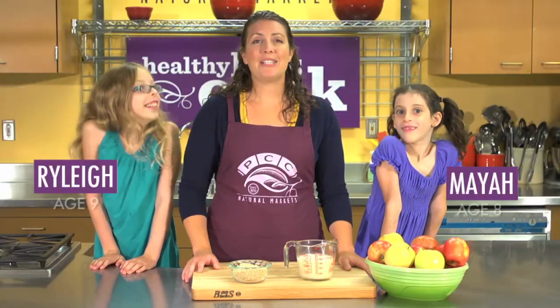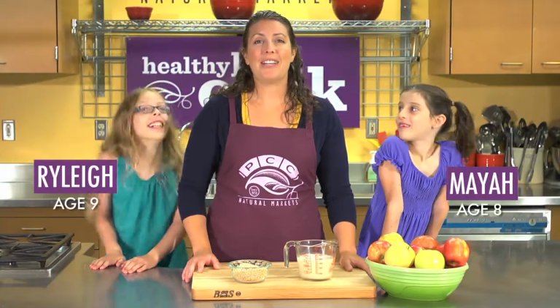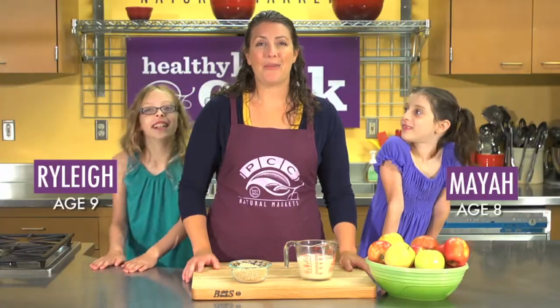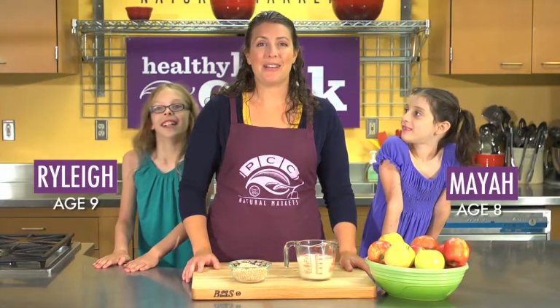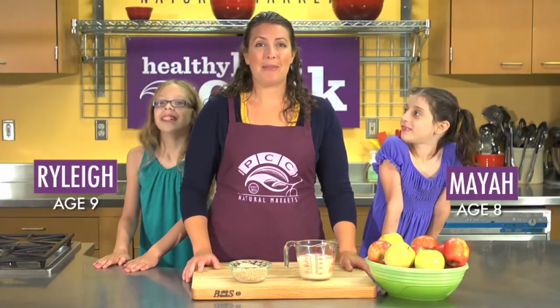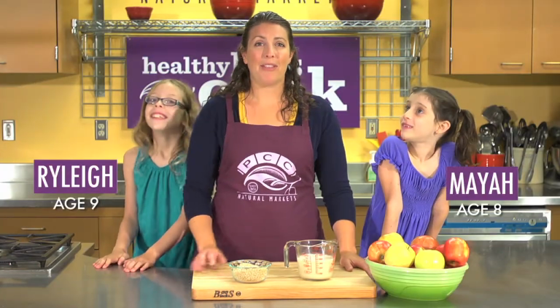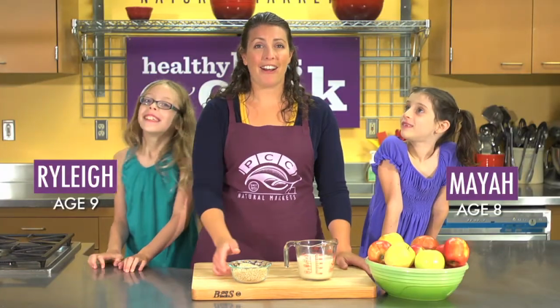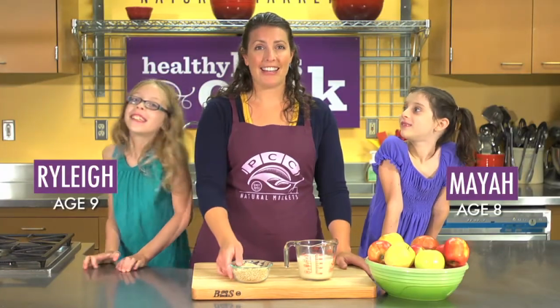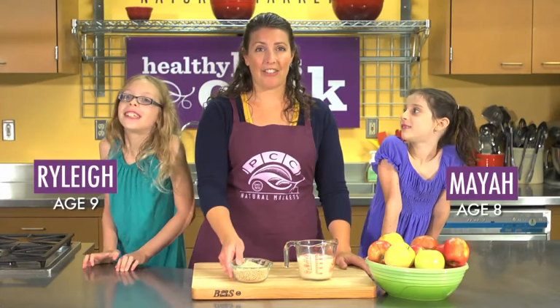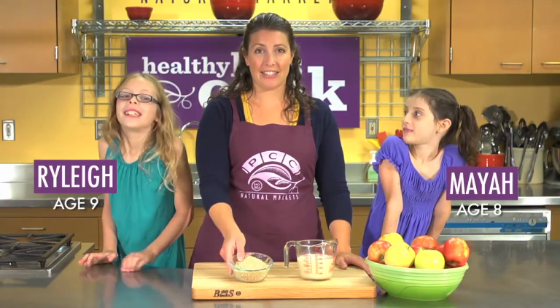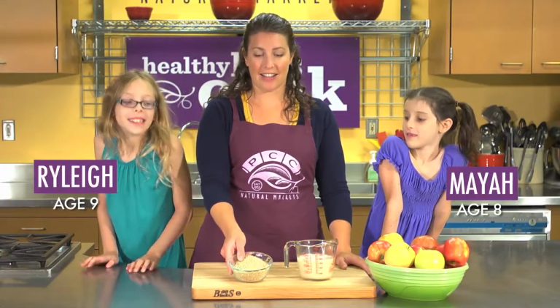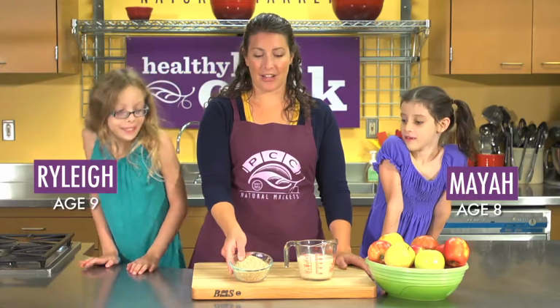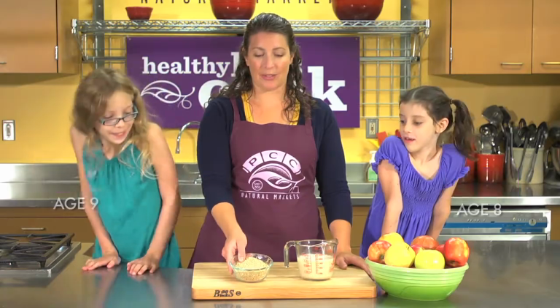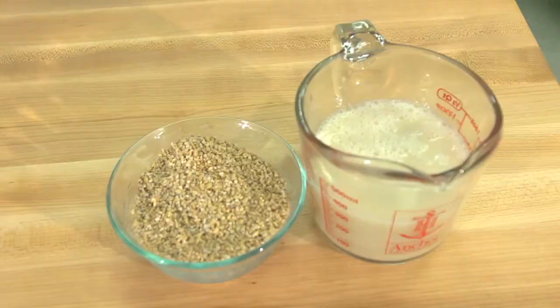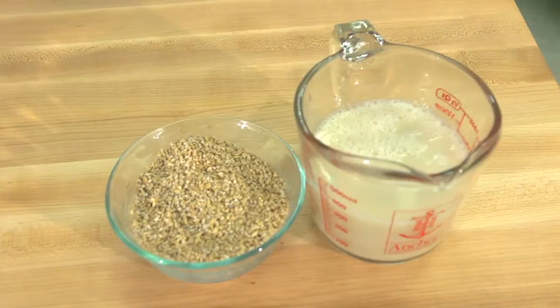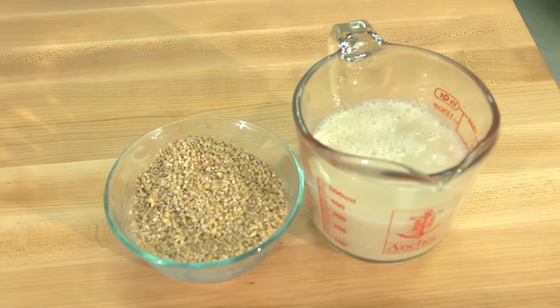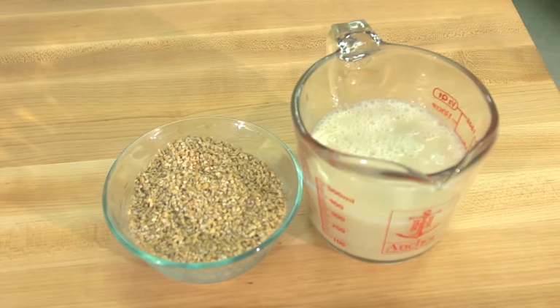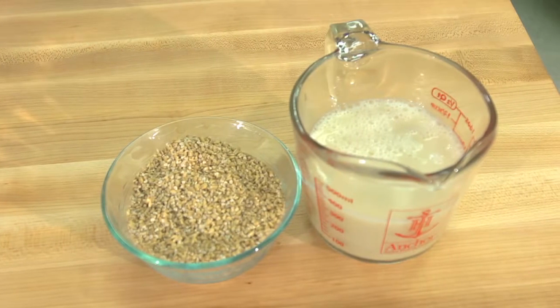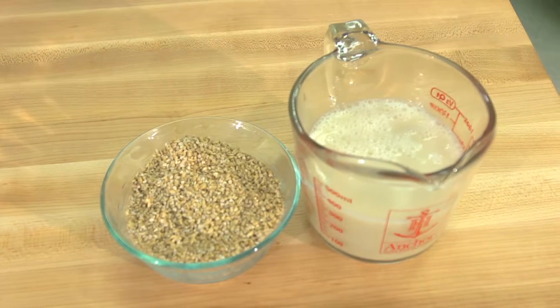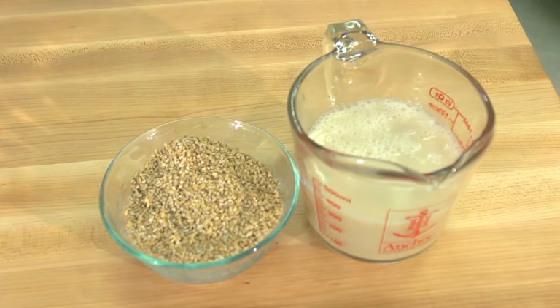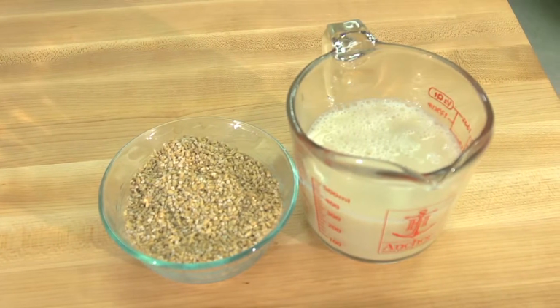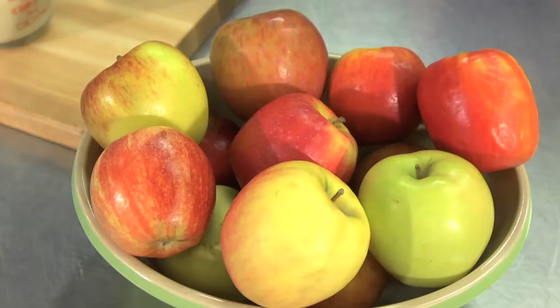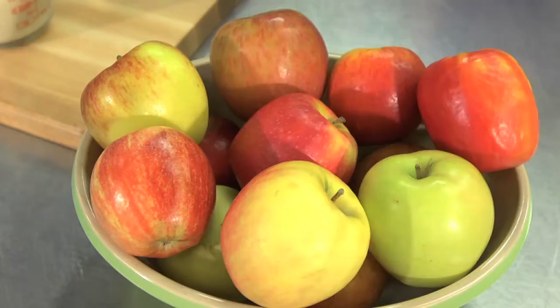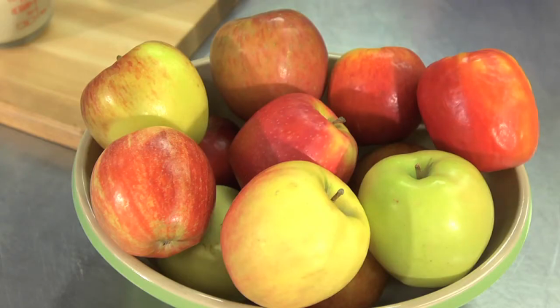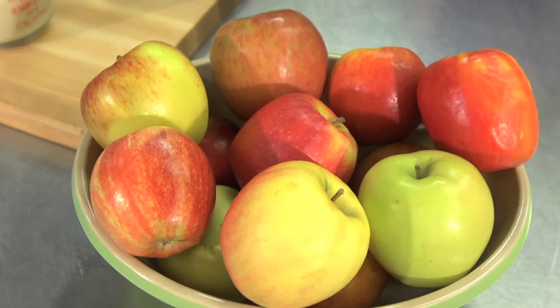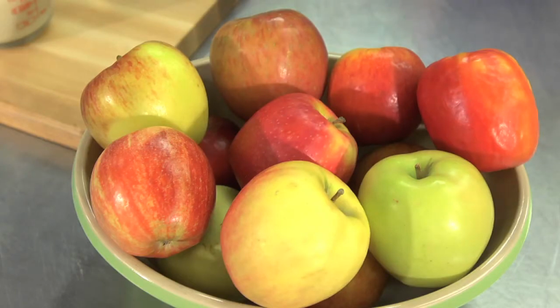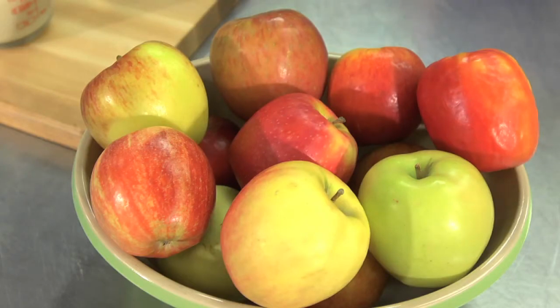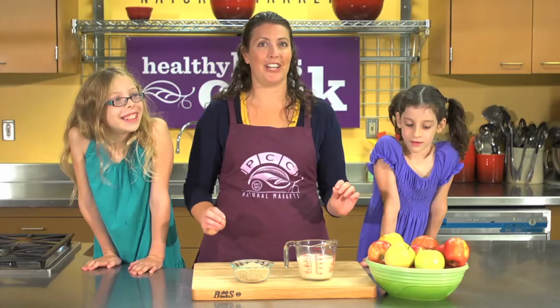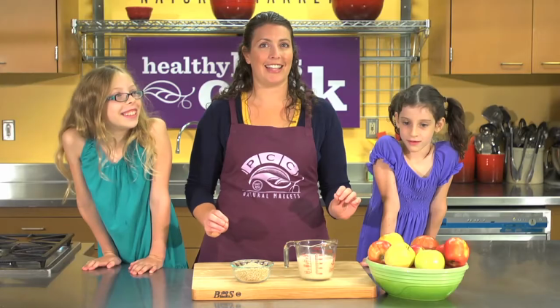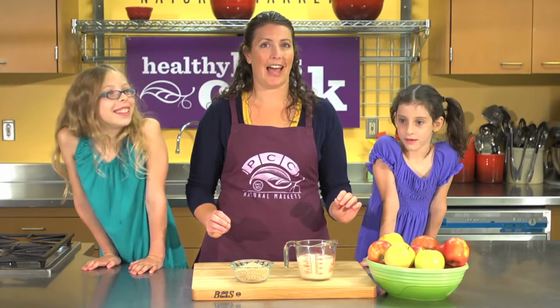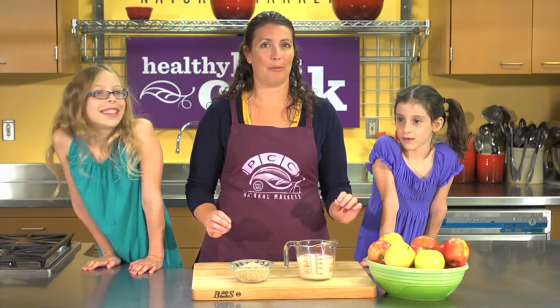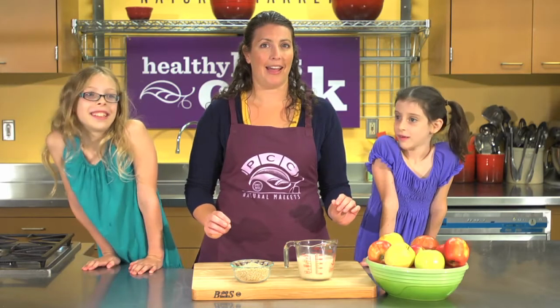This morning oatmeal is made with hearty and healthy steel cut oats cooked with almond milk and topped with caramelized apples. It tastes just like apple pie.